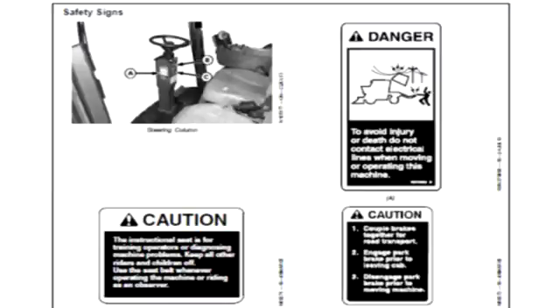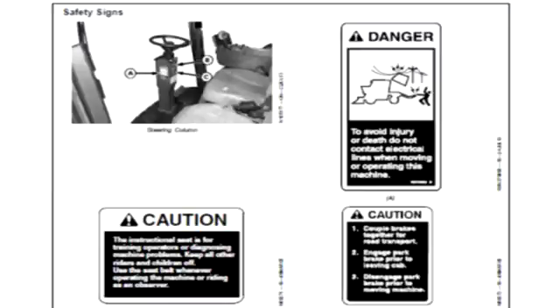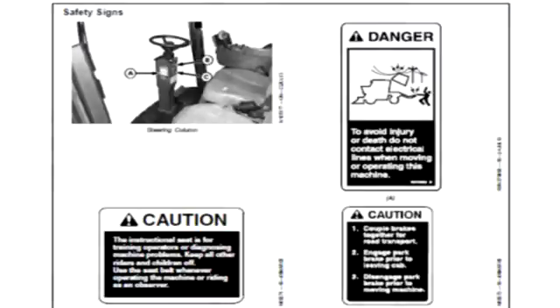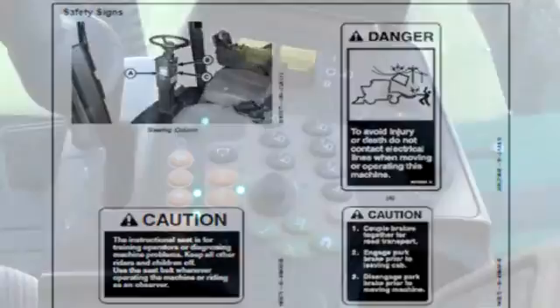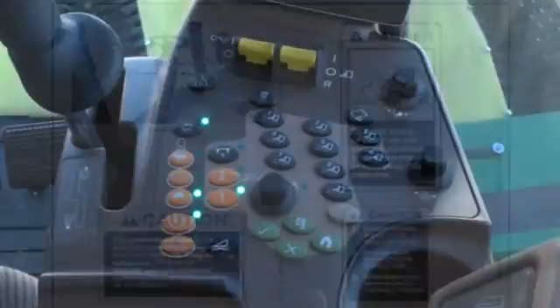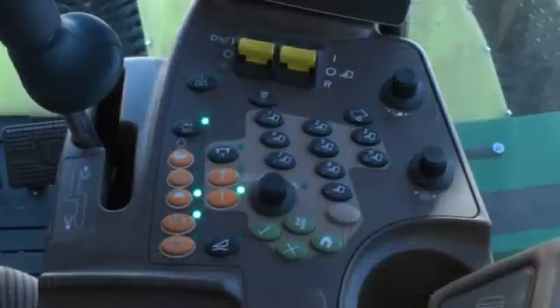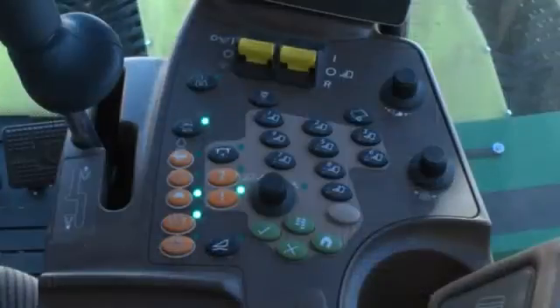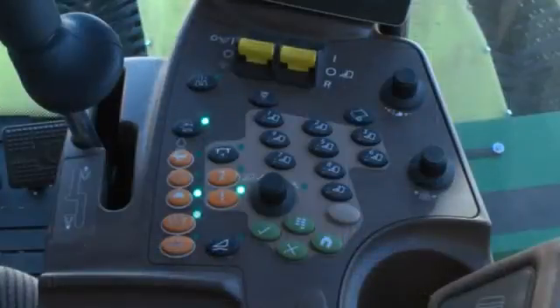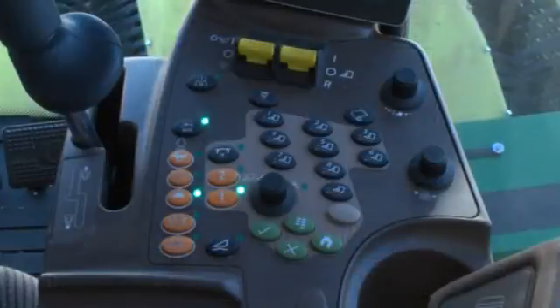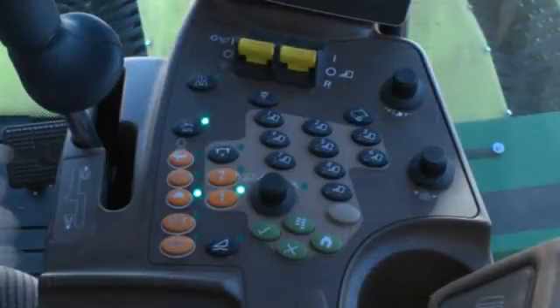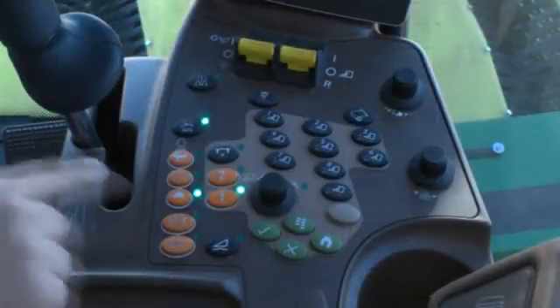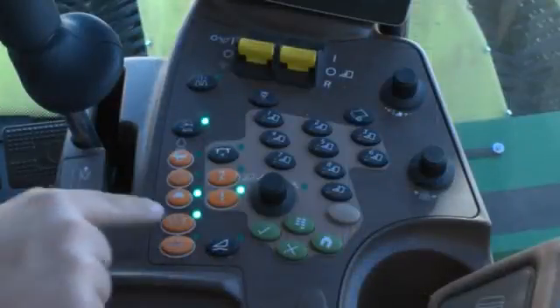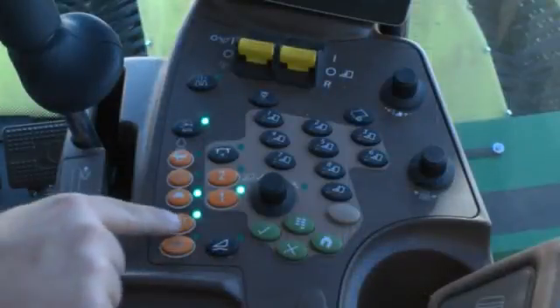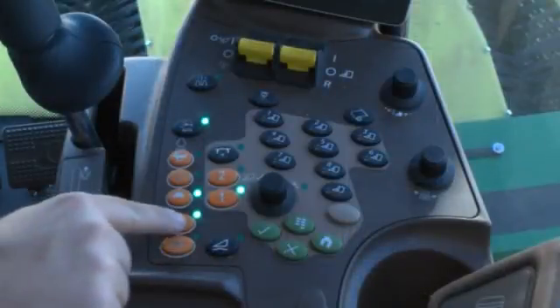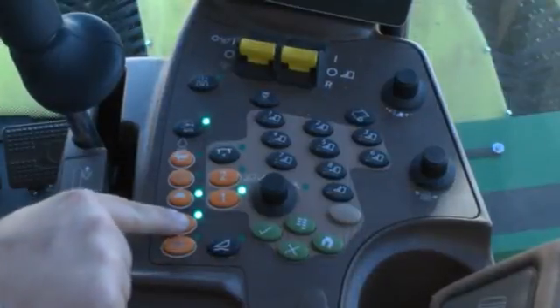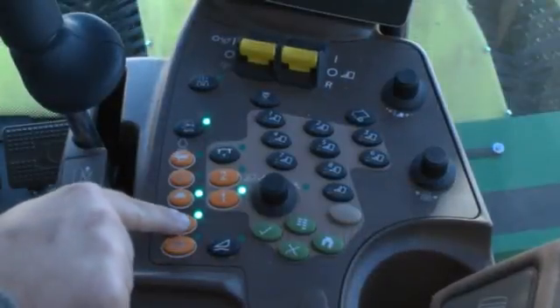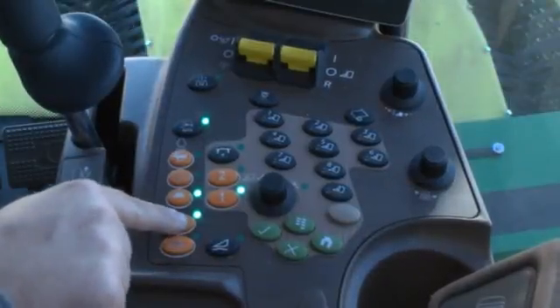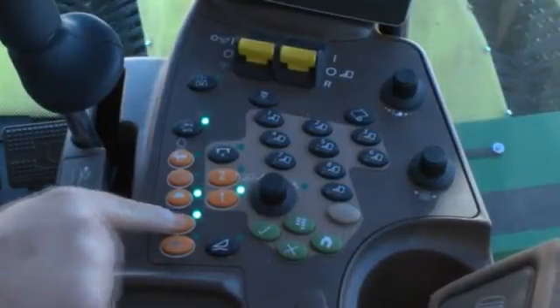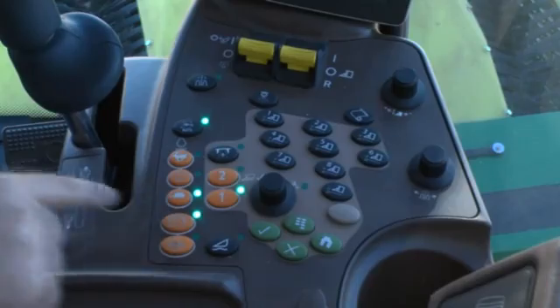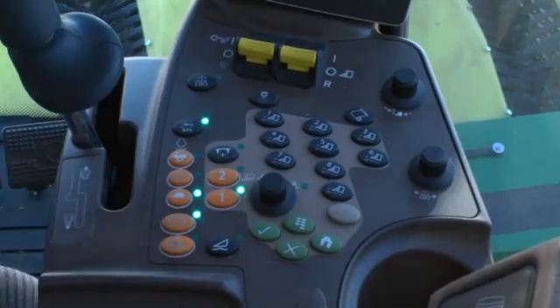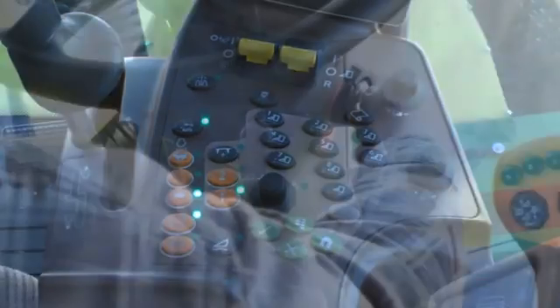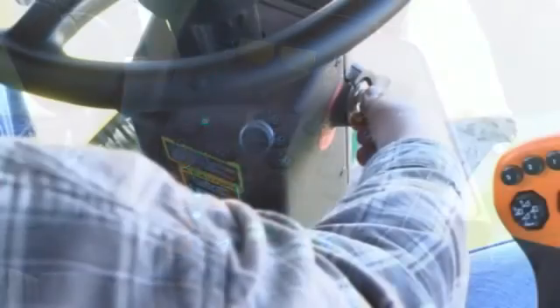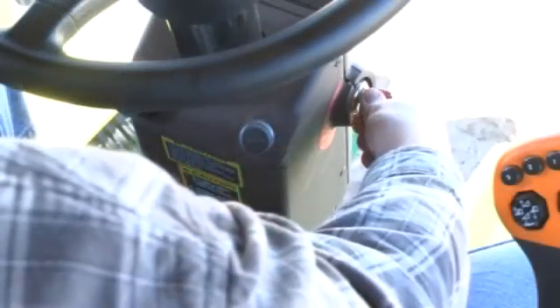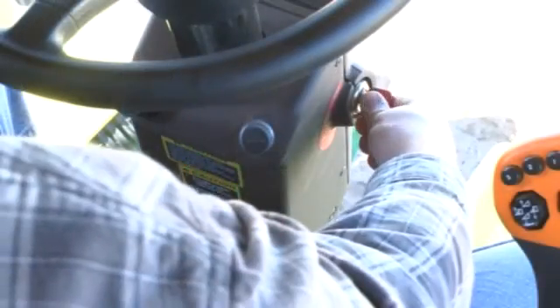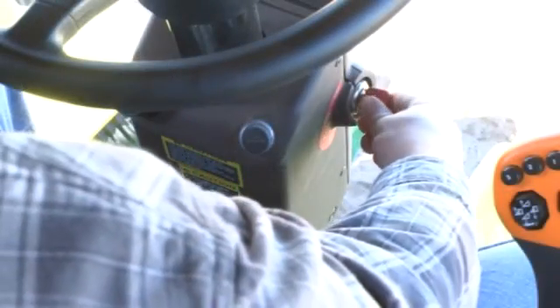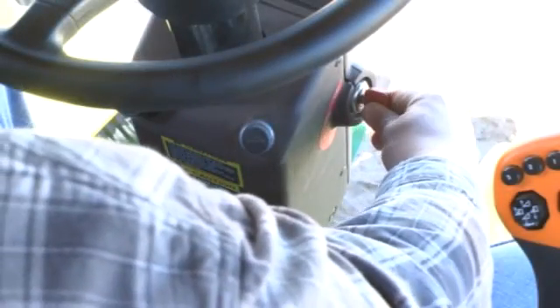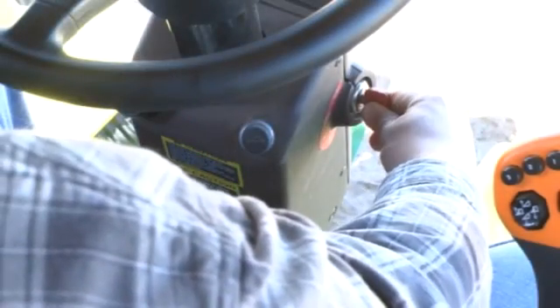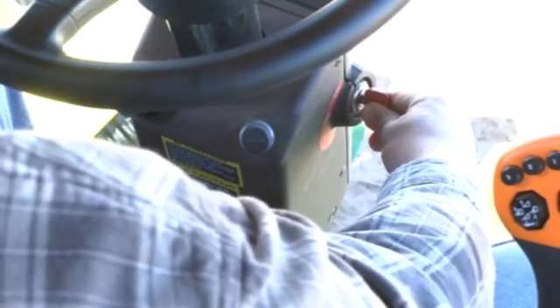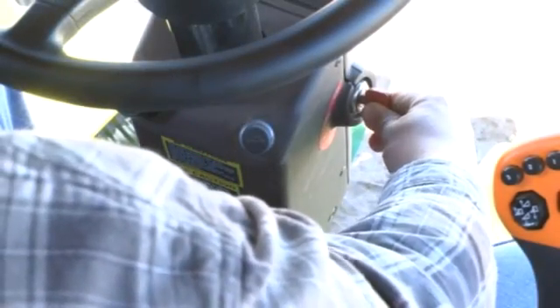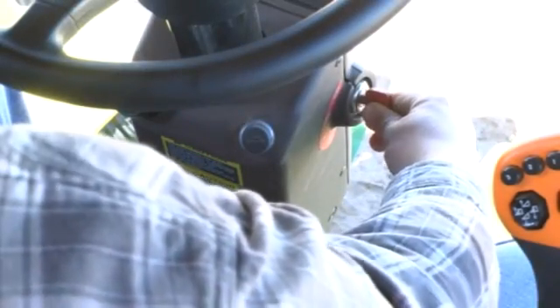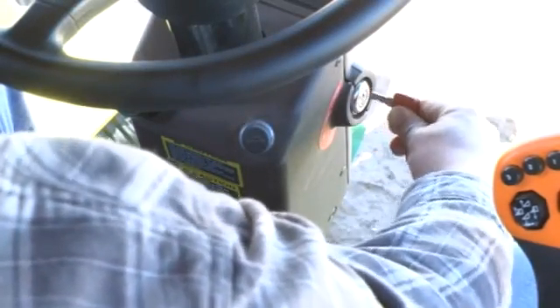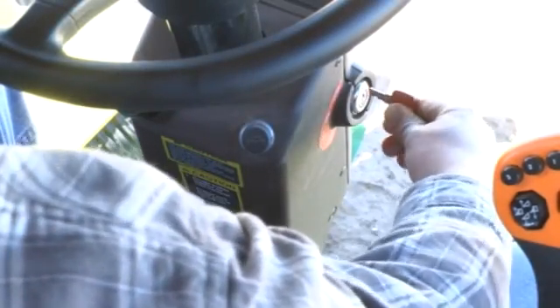Before carrying out any inspection or cleaning, set the parking brake, shut off the engine, and remove the key.